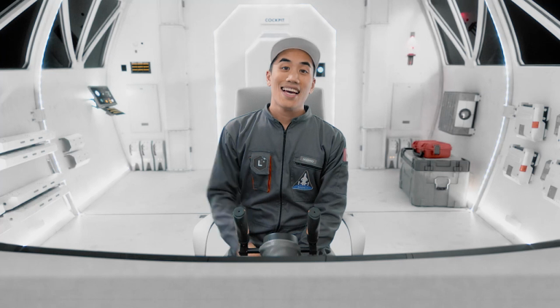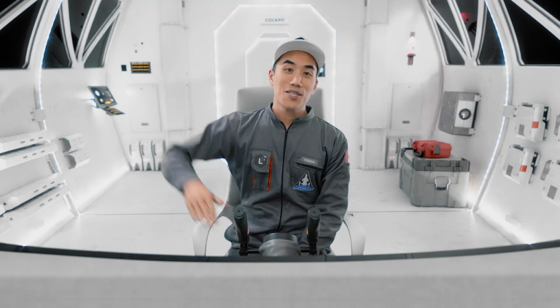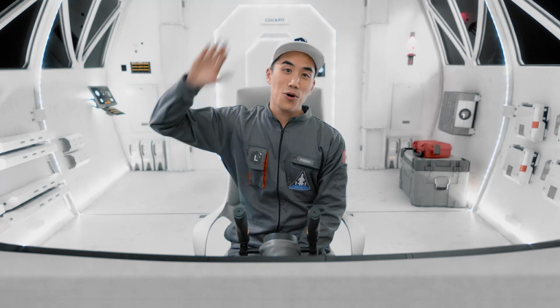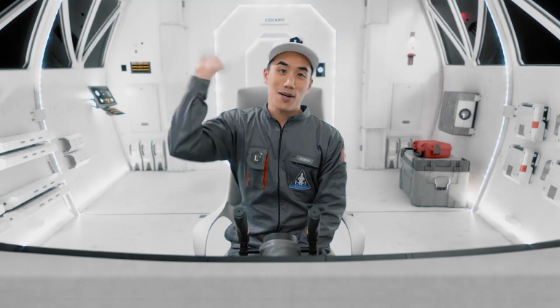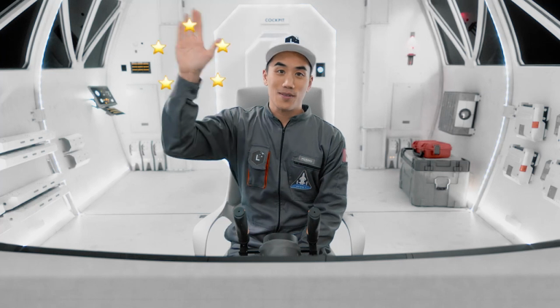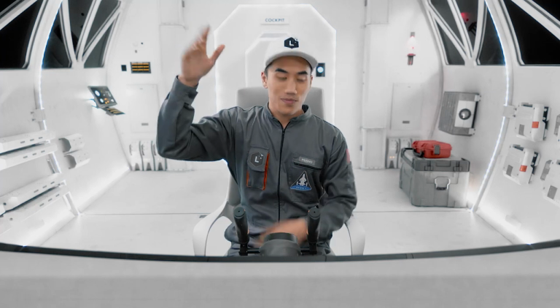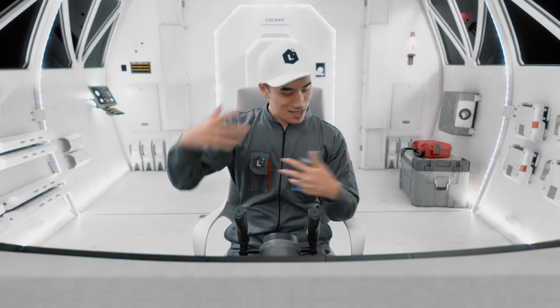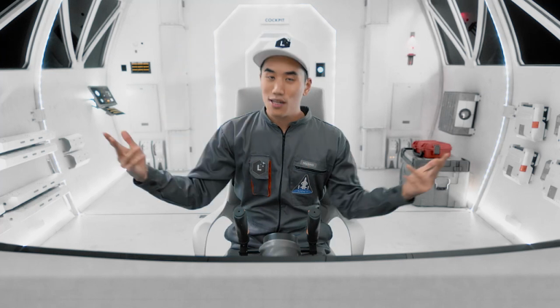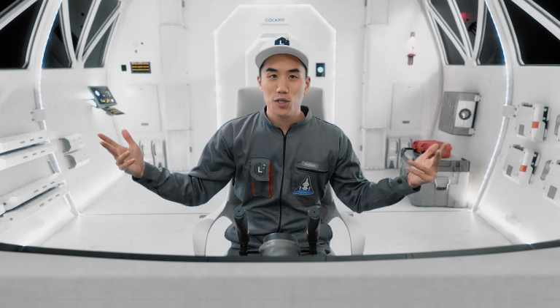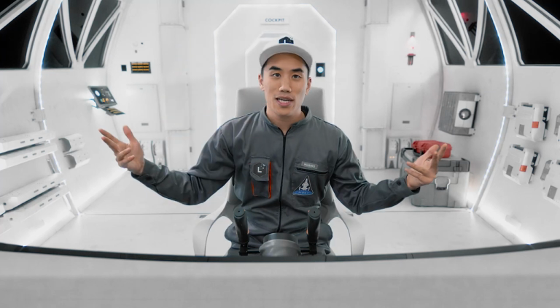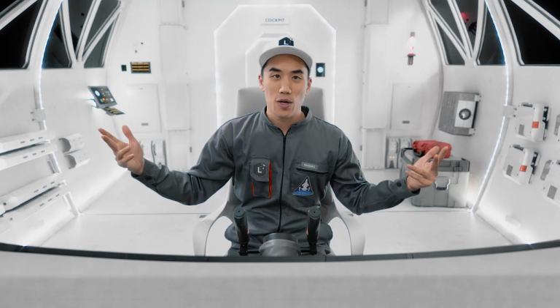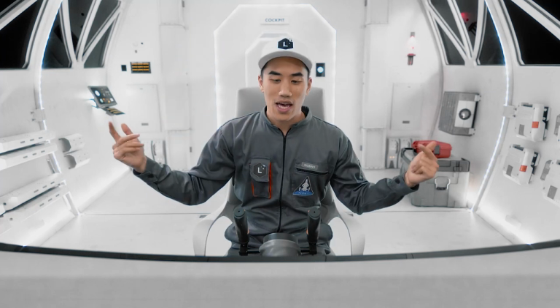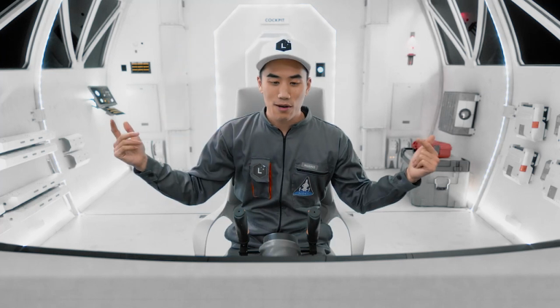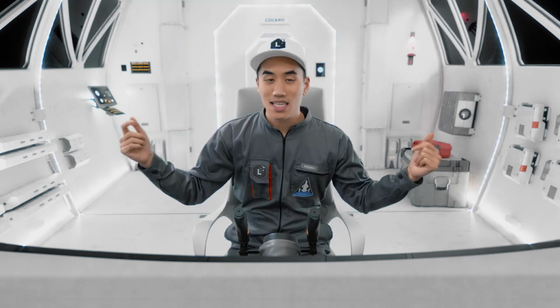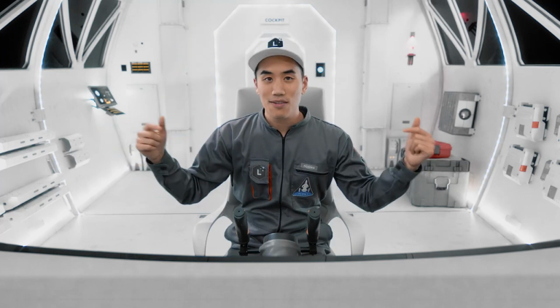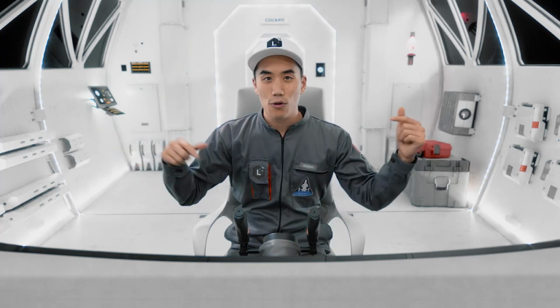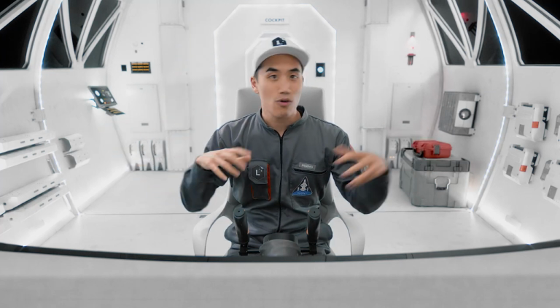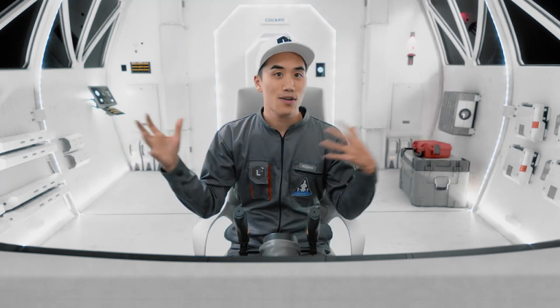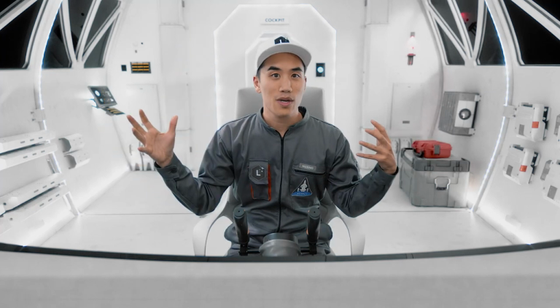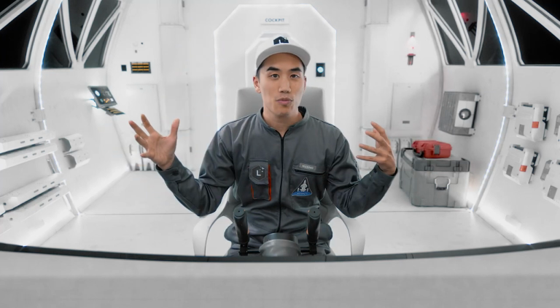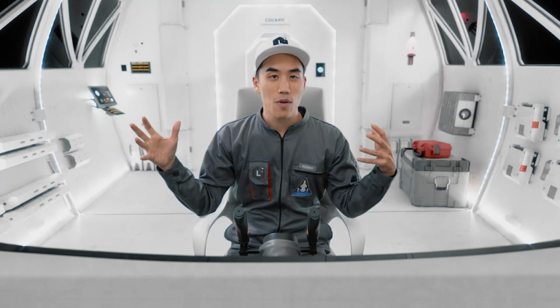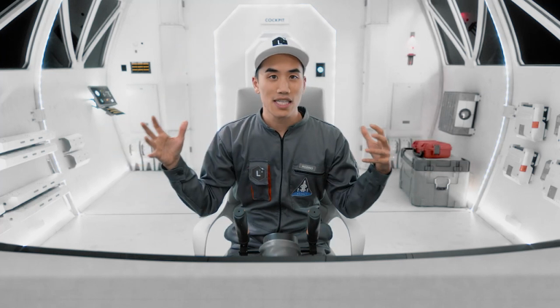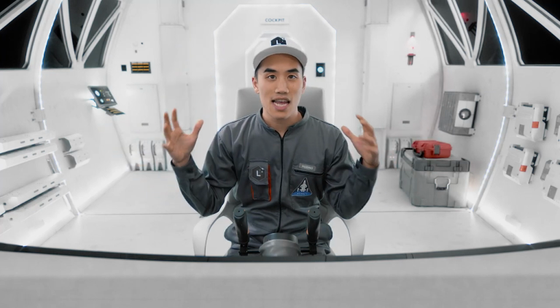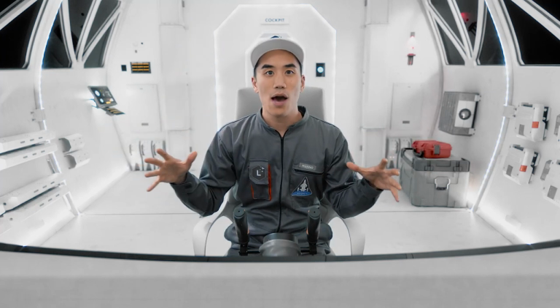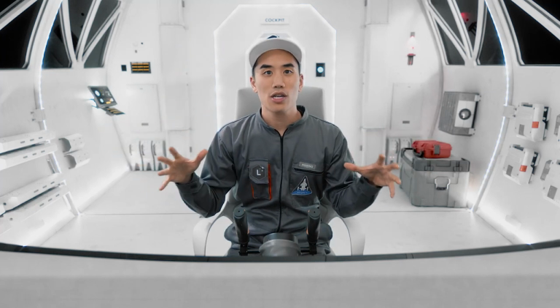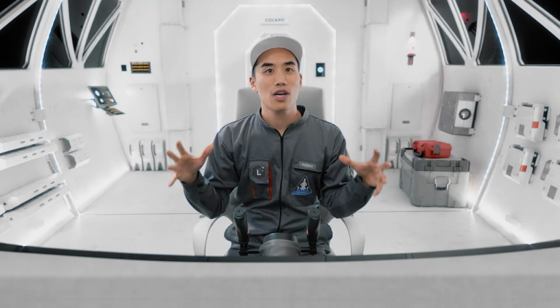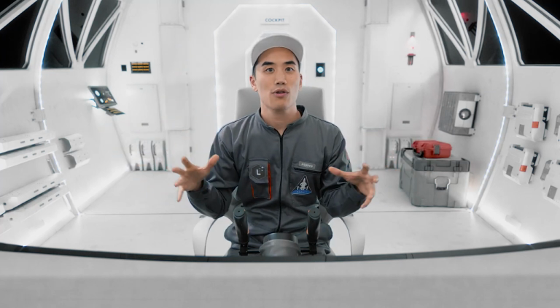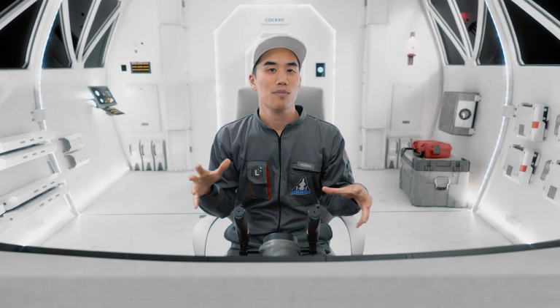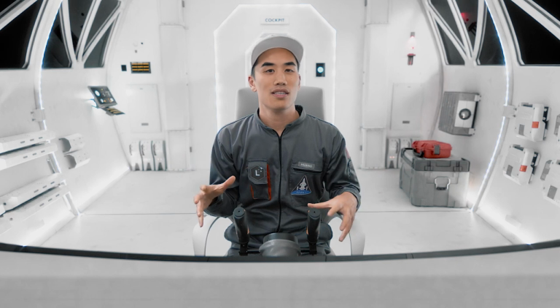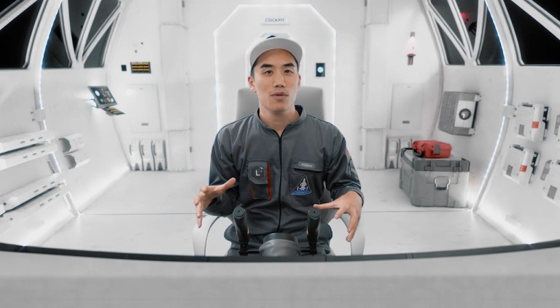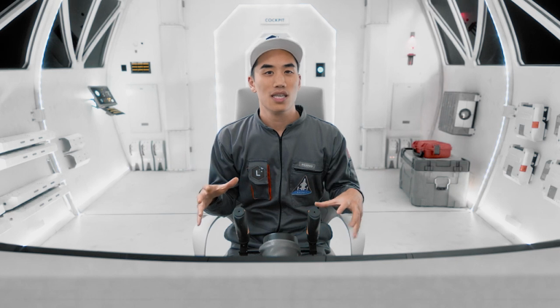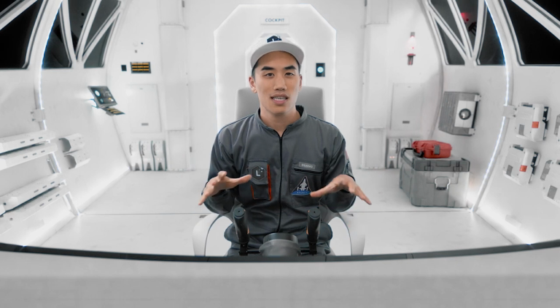Hey, it's Andrew Huang, still on the spaceship, and I was thinking for a random experiment today I want to try and create a piece of music that uses the lowest note possible for humans to hear.